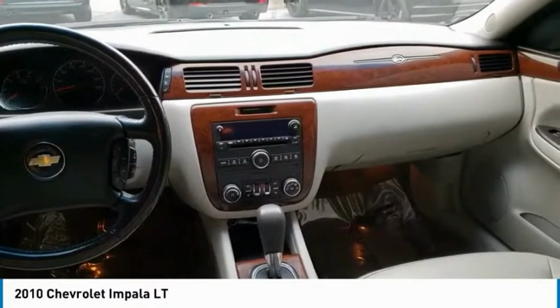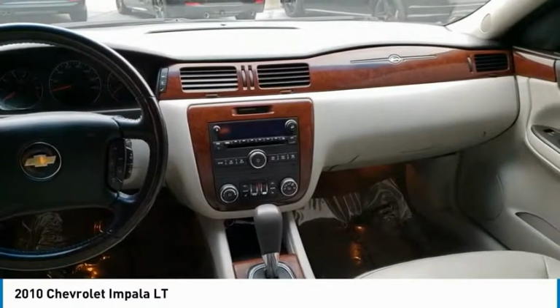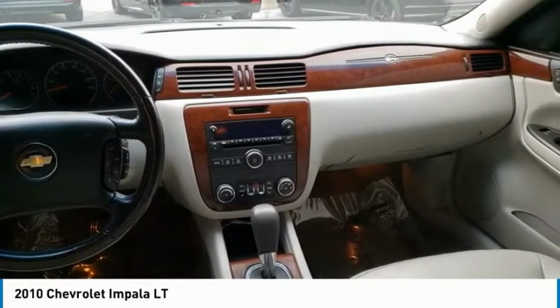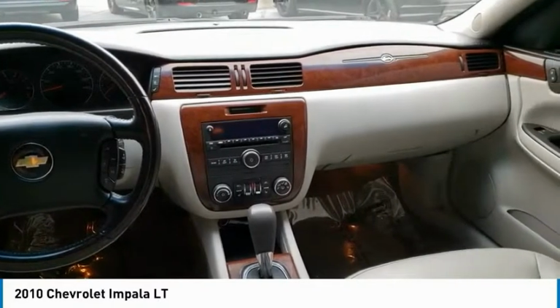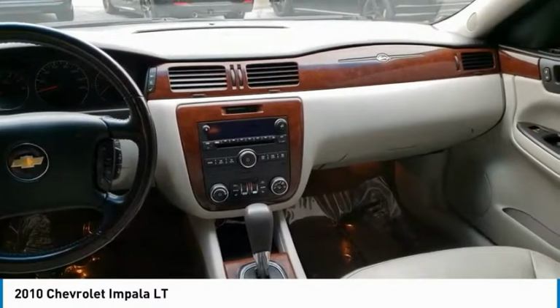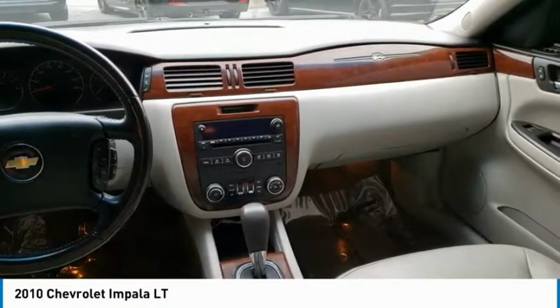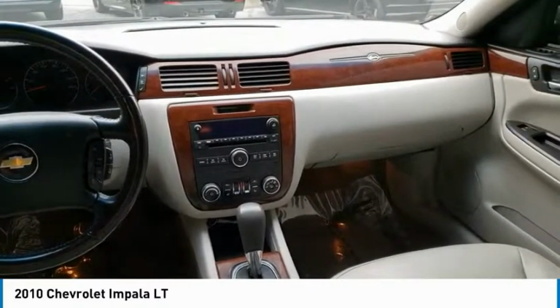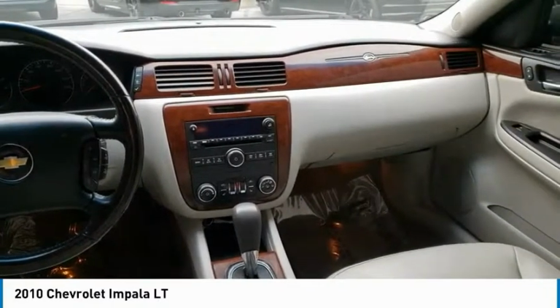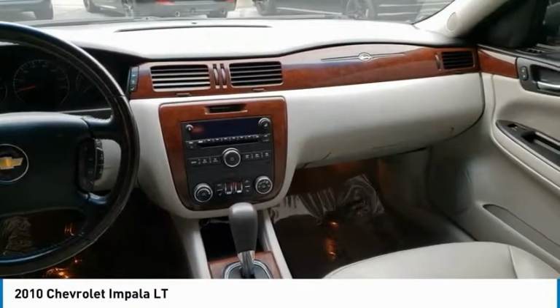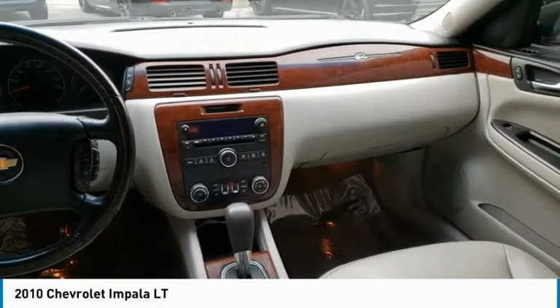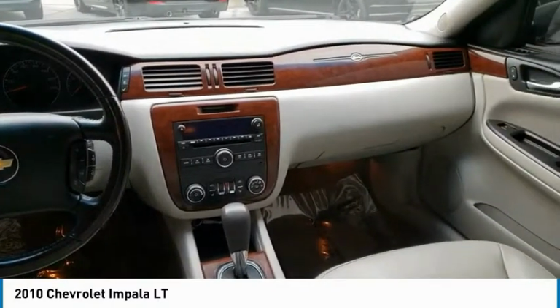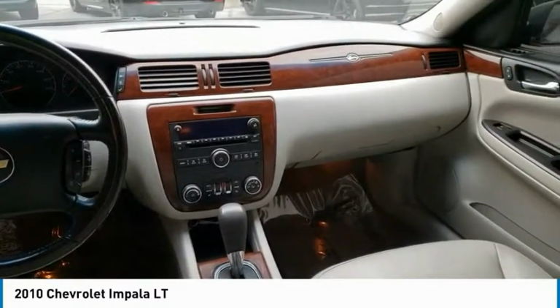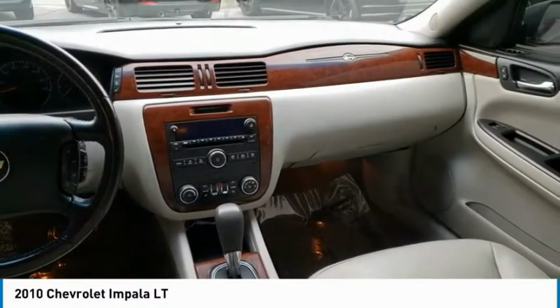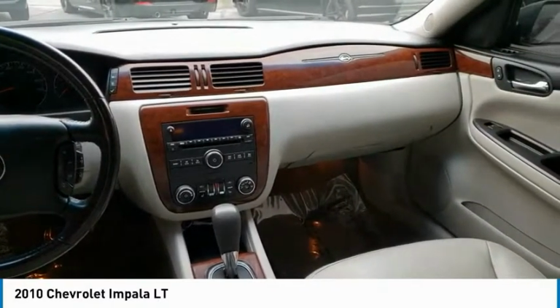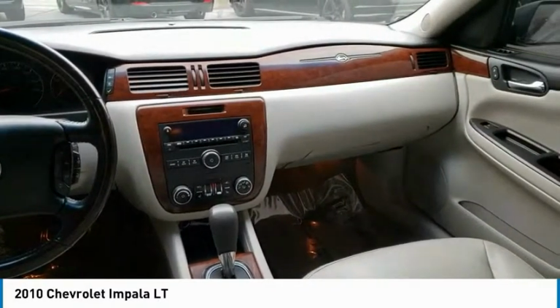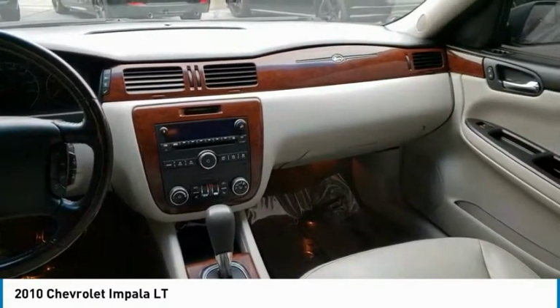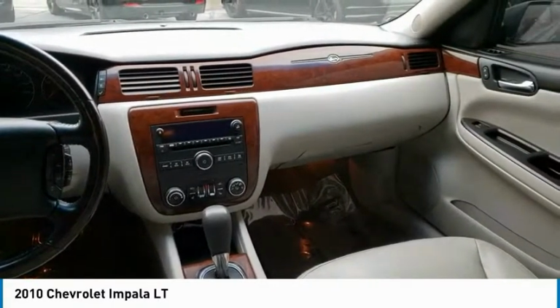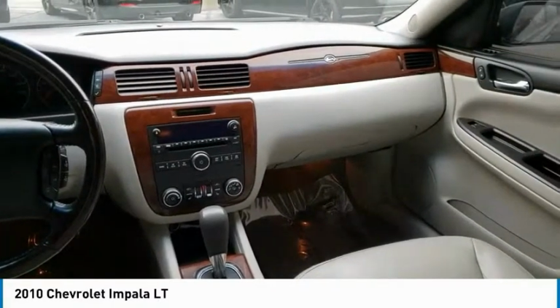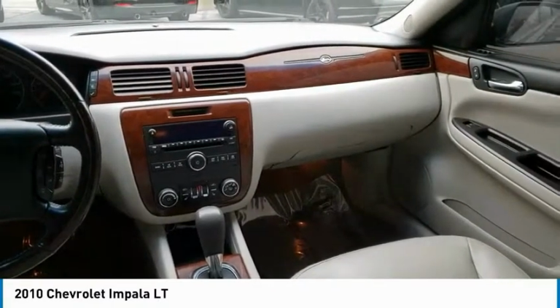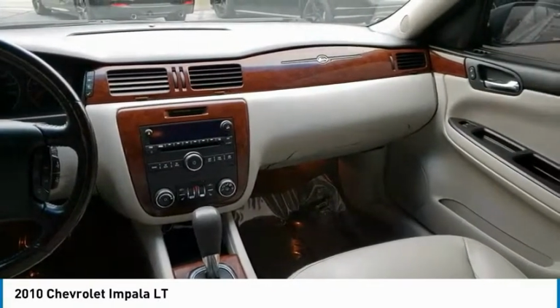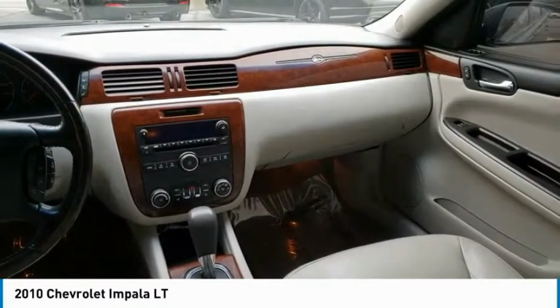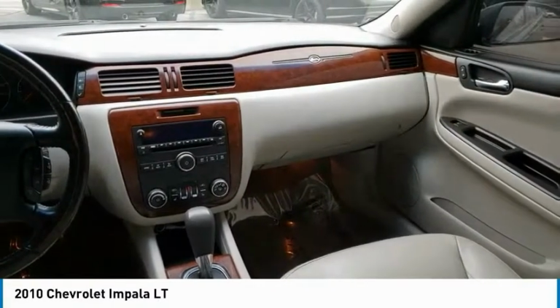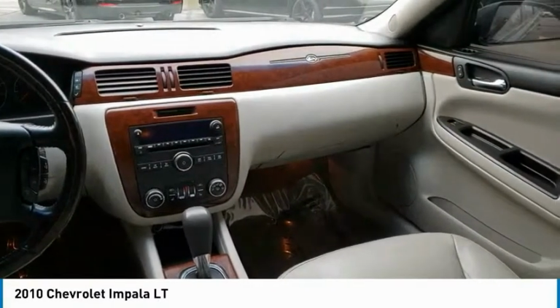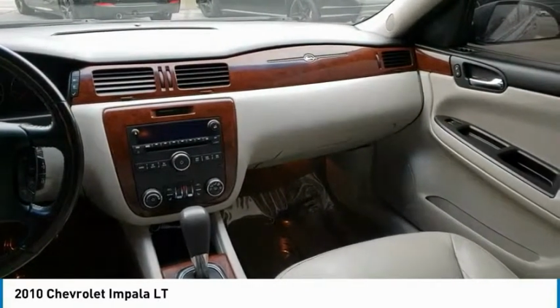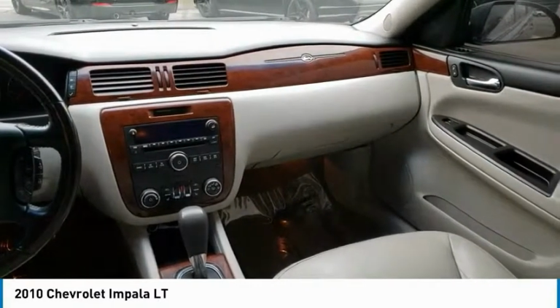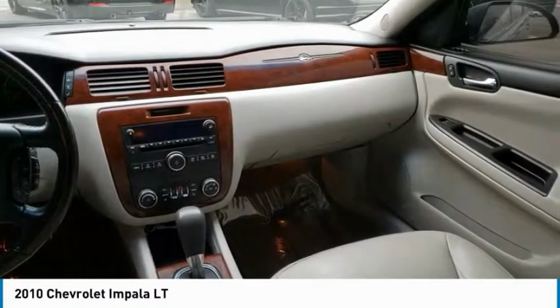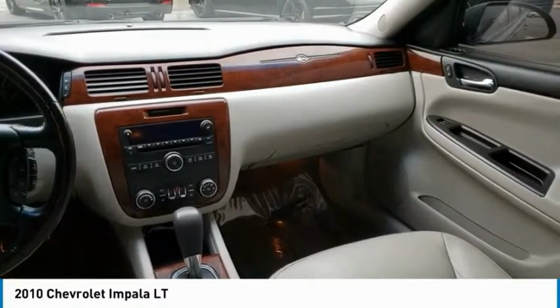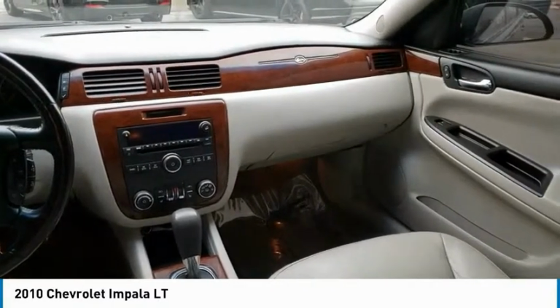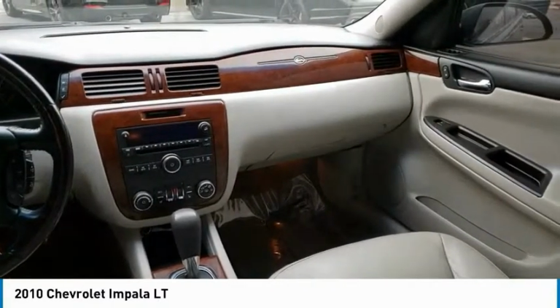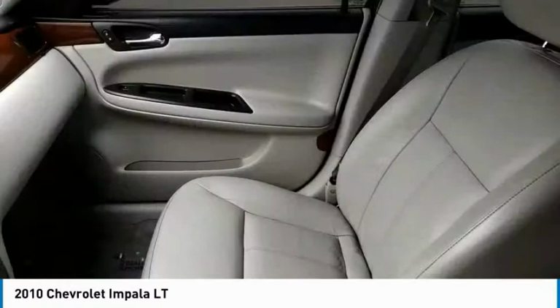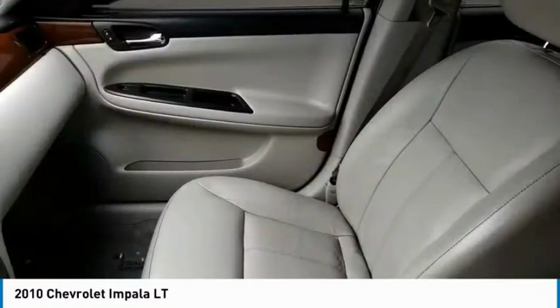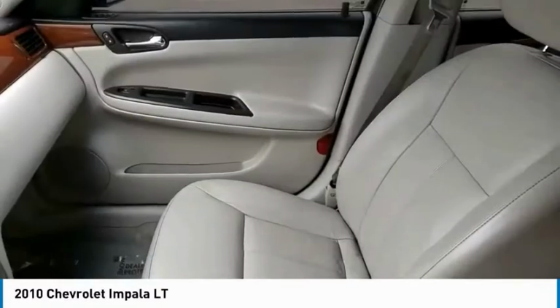AM, FM, CD, MP3 Radio. Your new ride is just a phone call away.